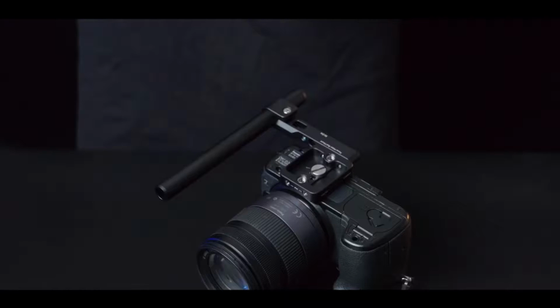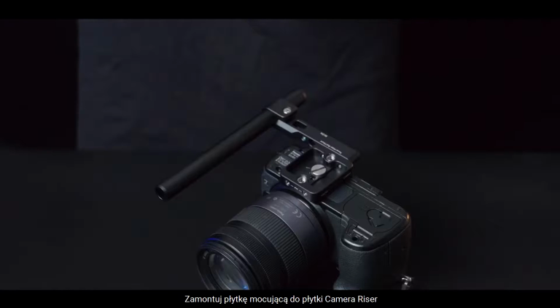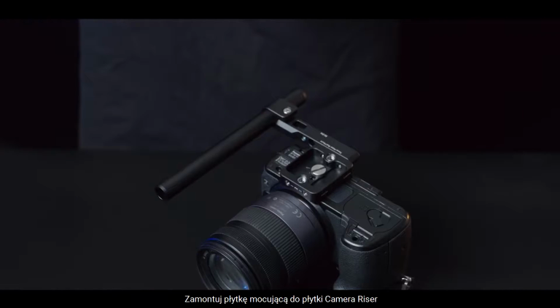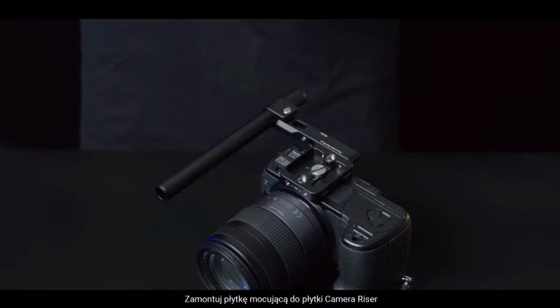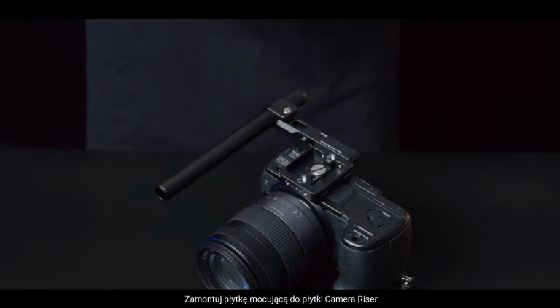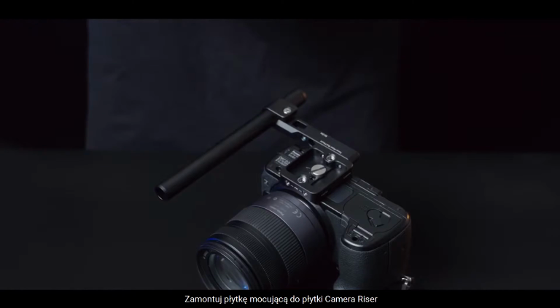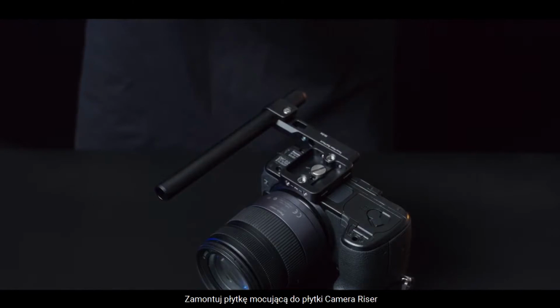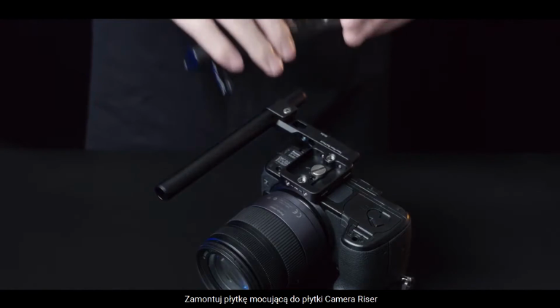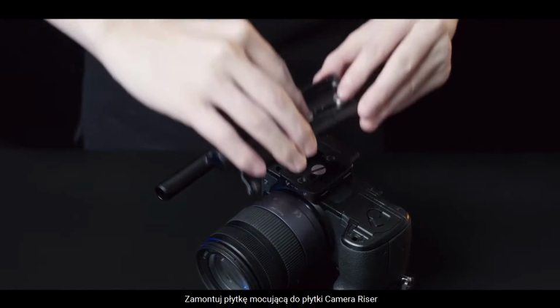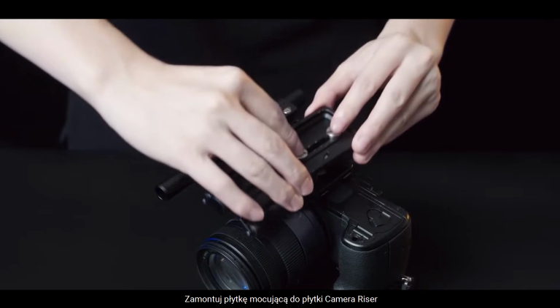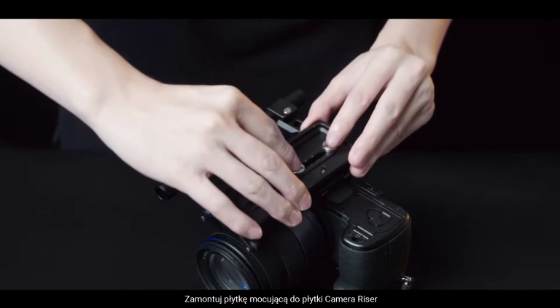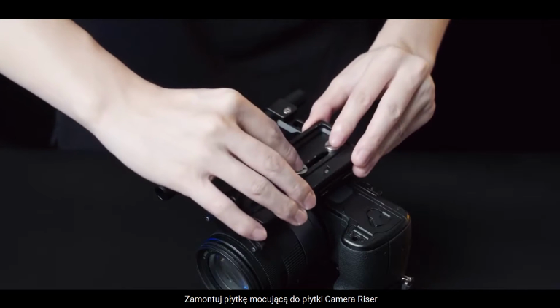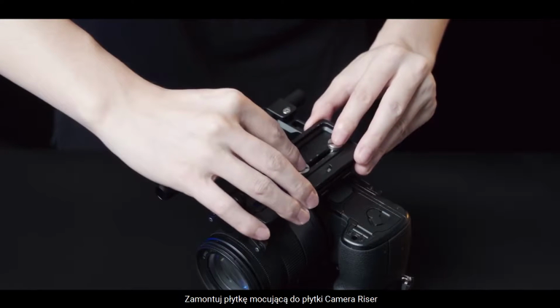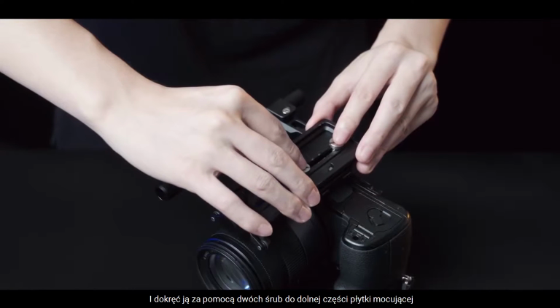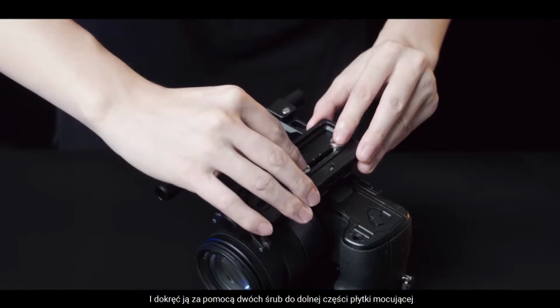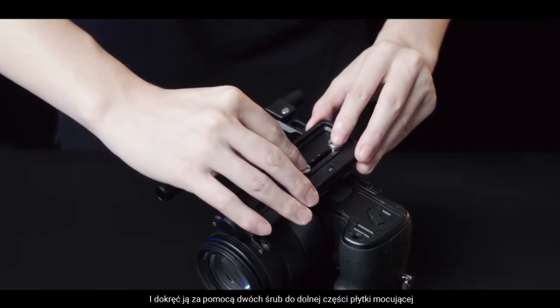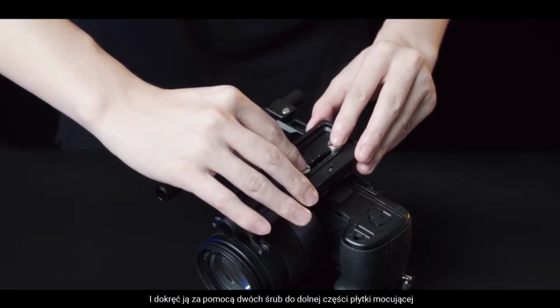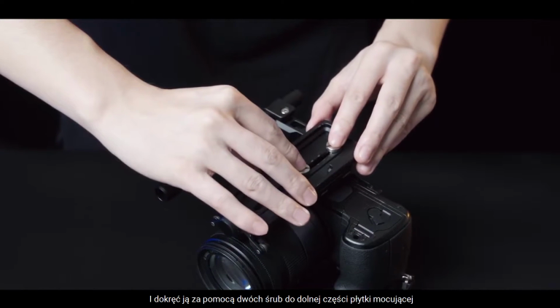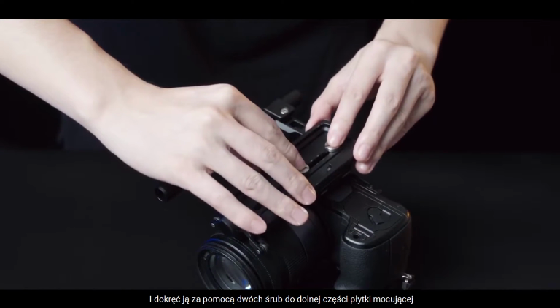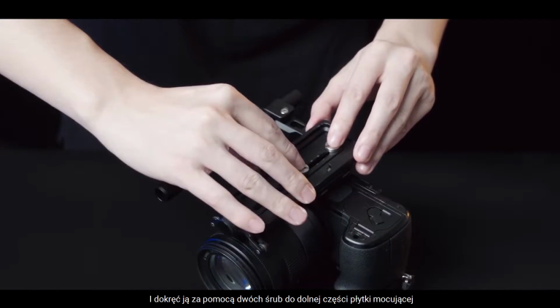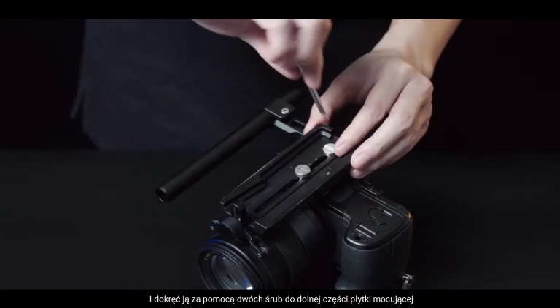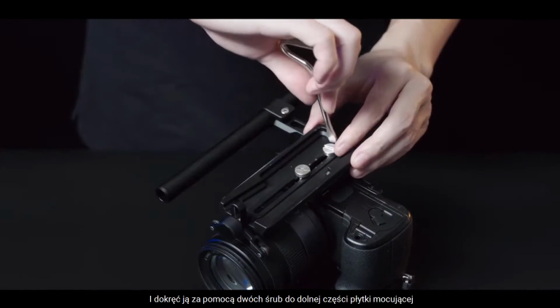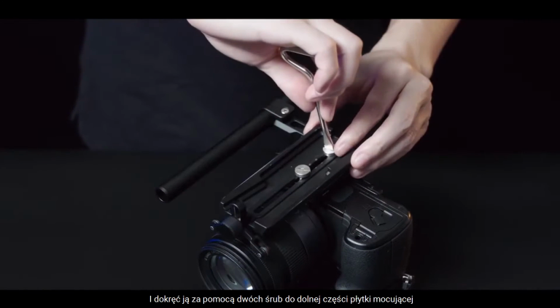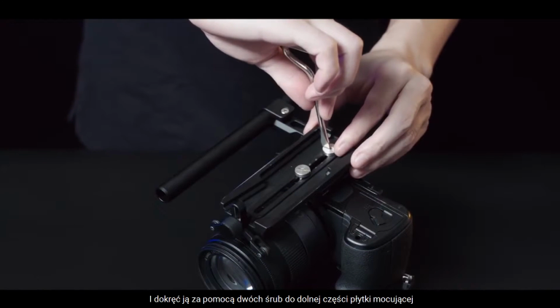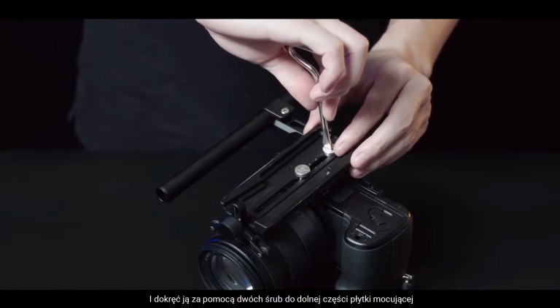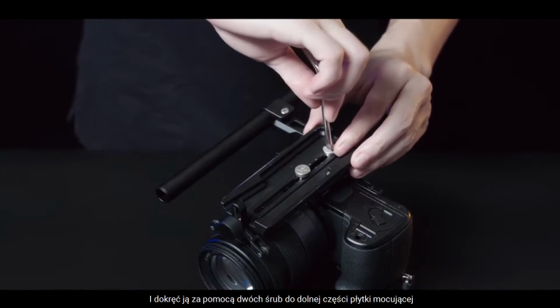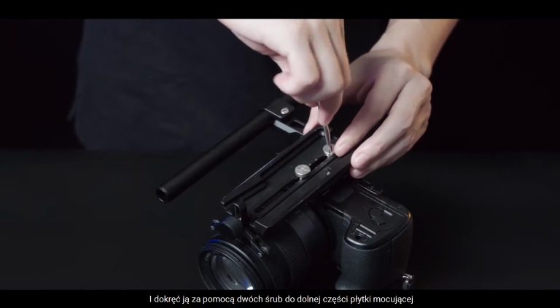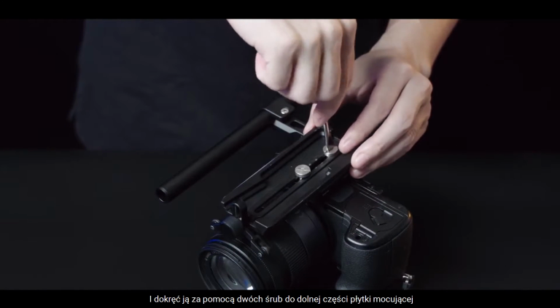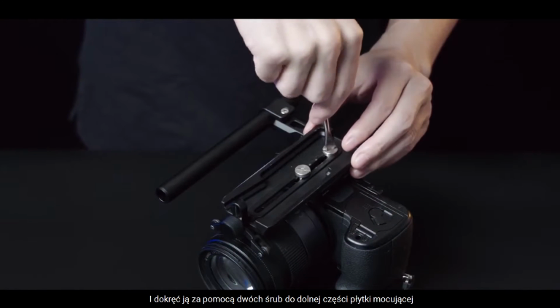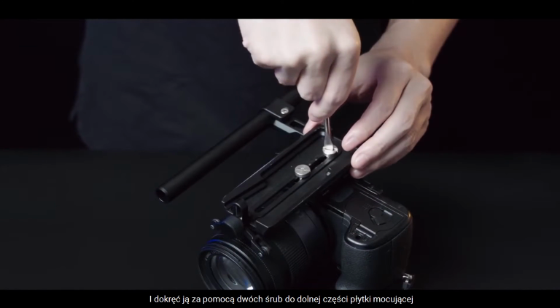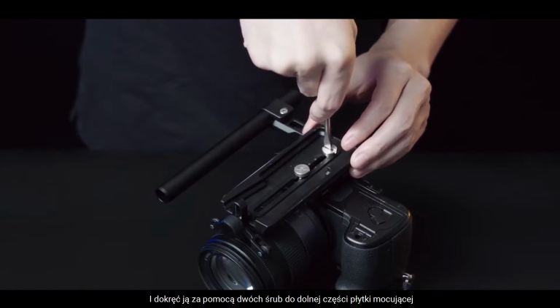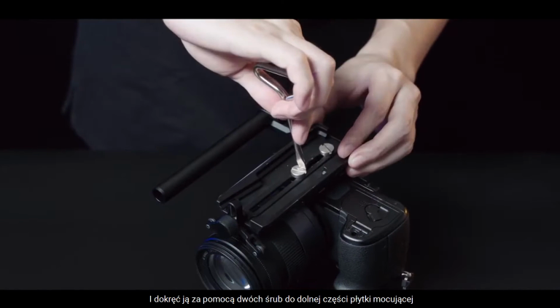Attach the mounting plate to the camera riser and tighten the two slotted screws on the bottom of the mounting plate.